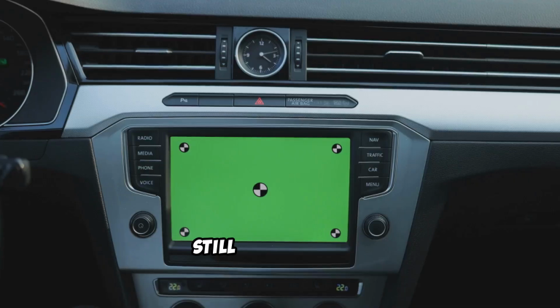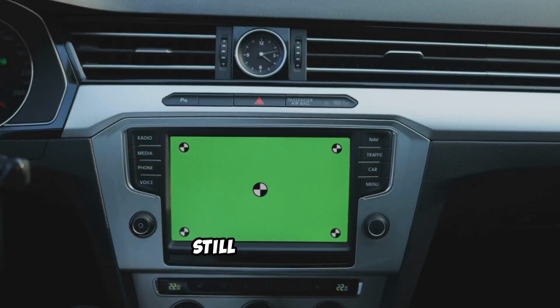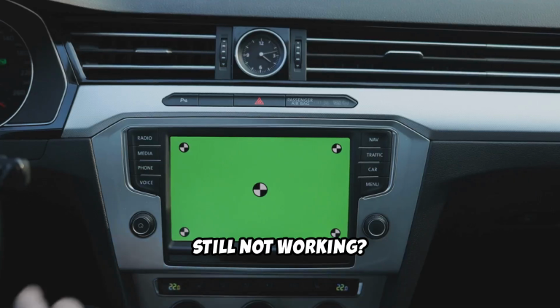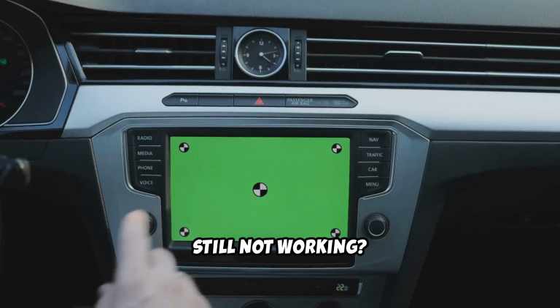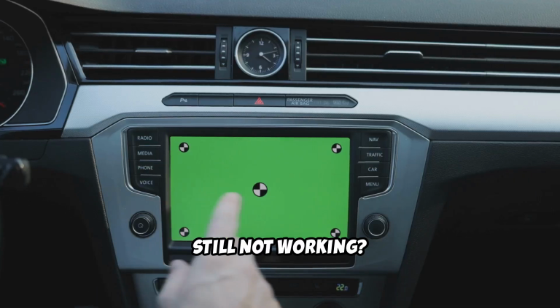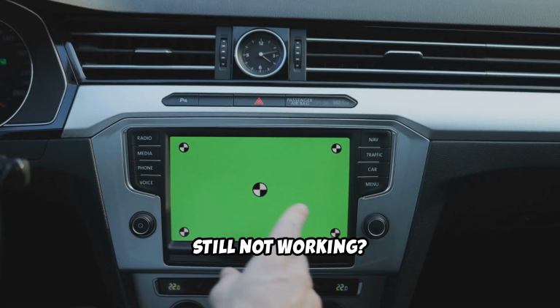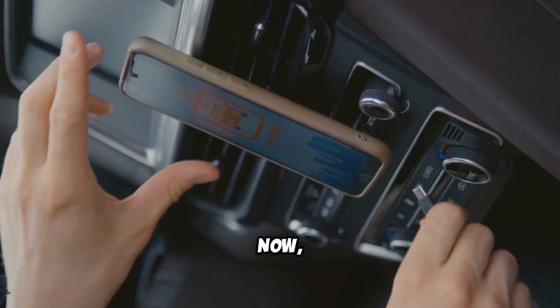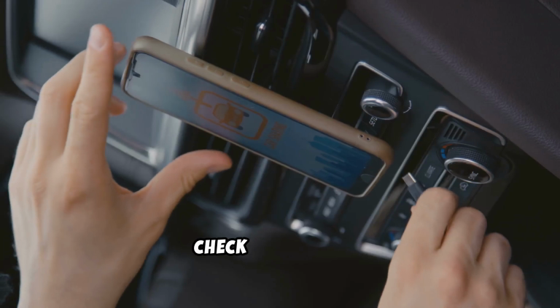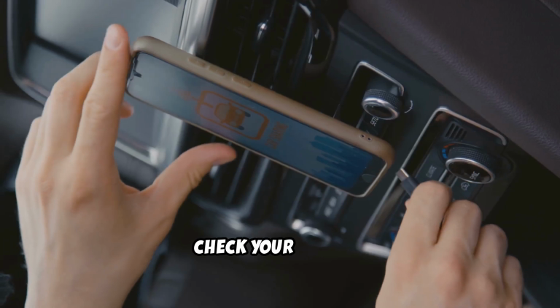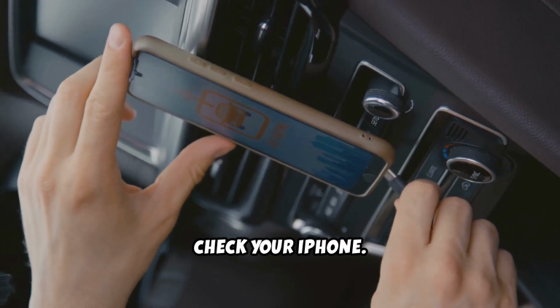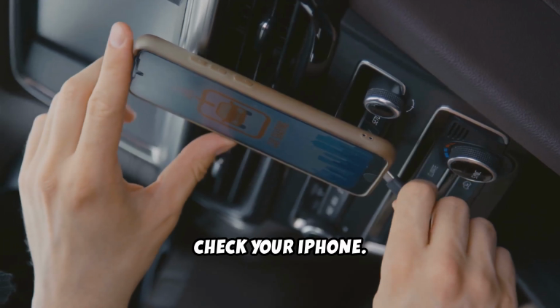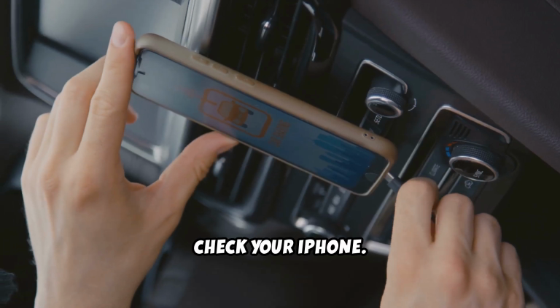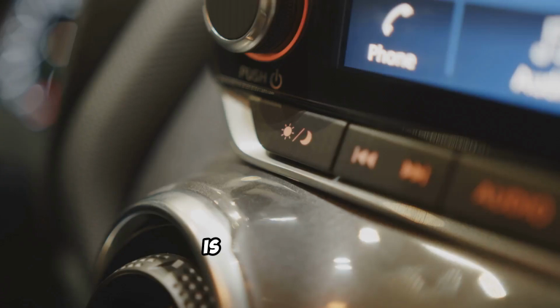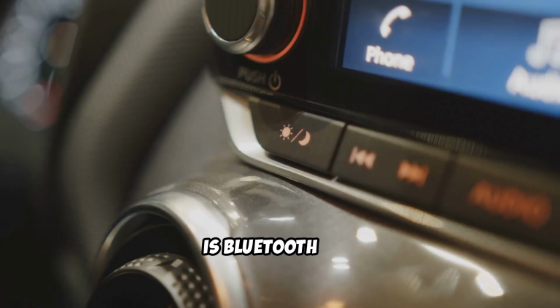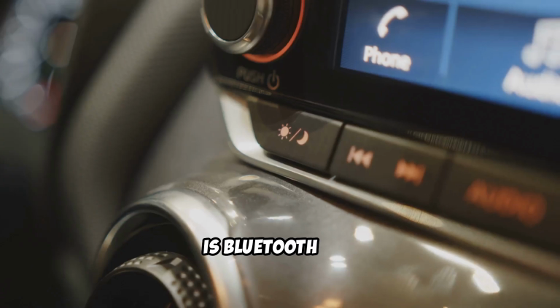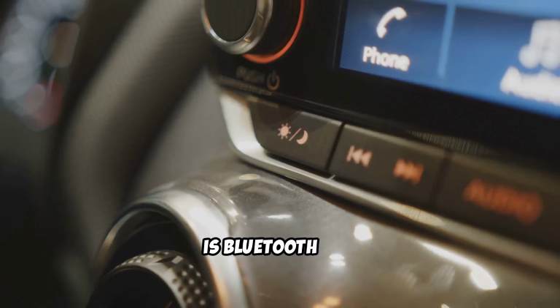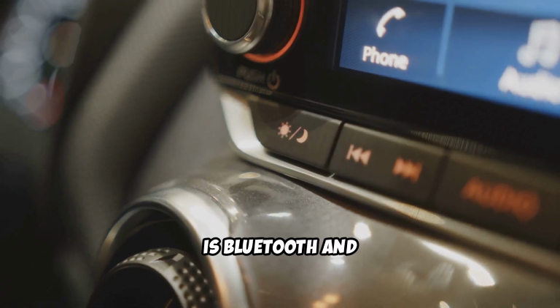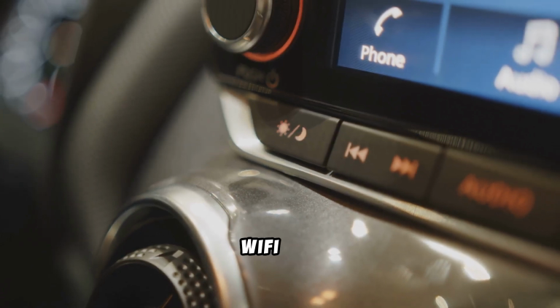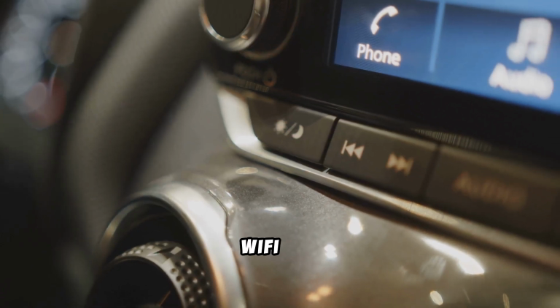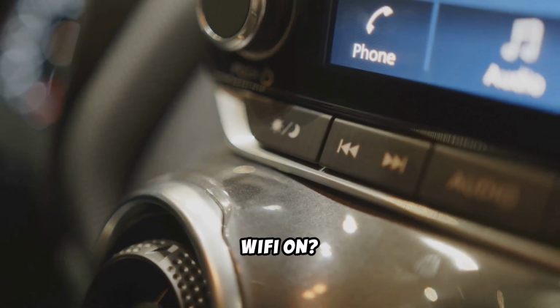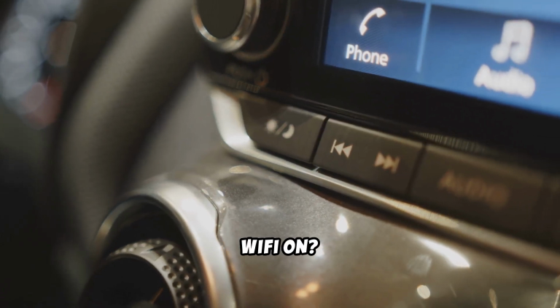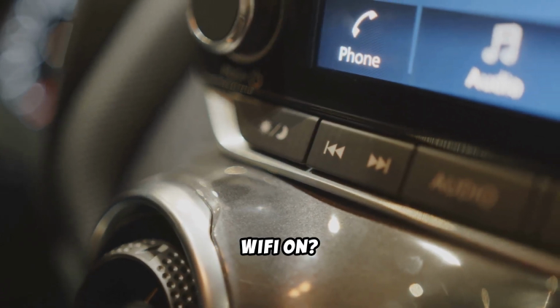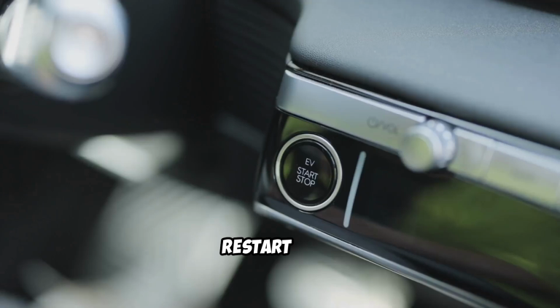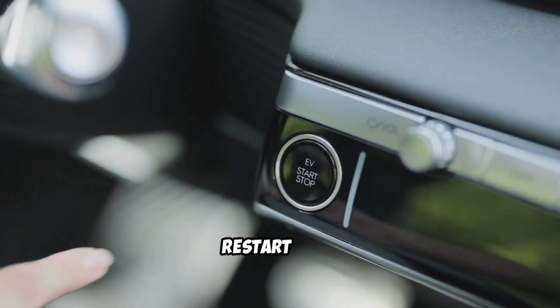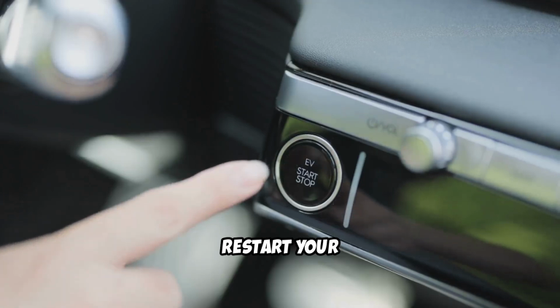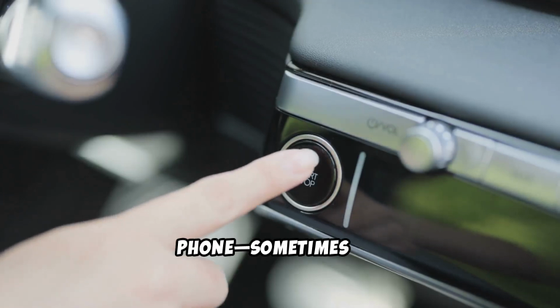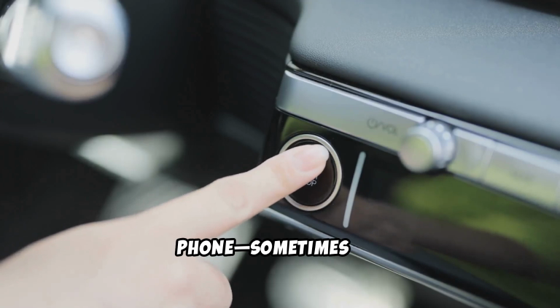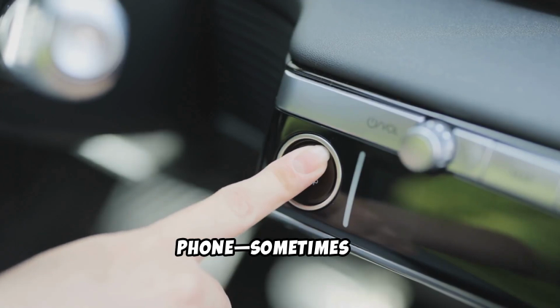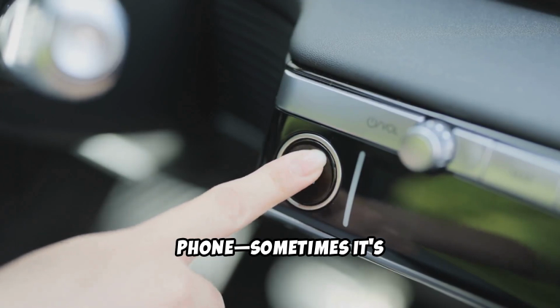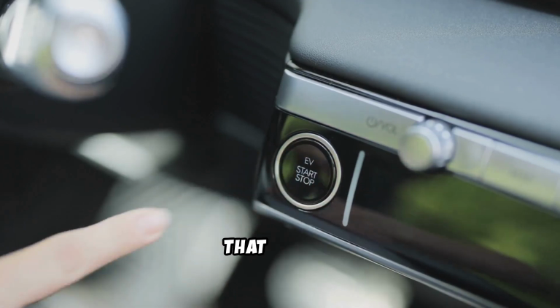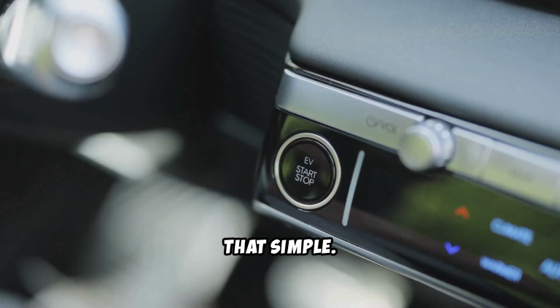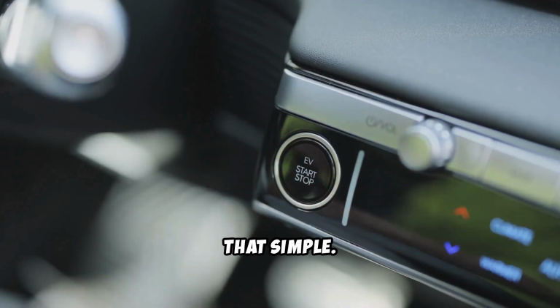Still not working? Now check your iPhone. Is Bluetooth and Wi-Fi on? Restart your phone — sometimes it's that simple.